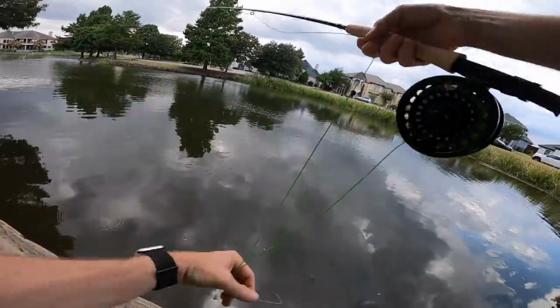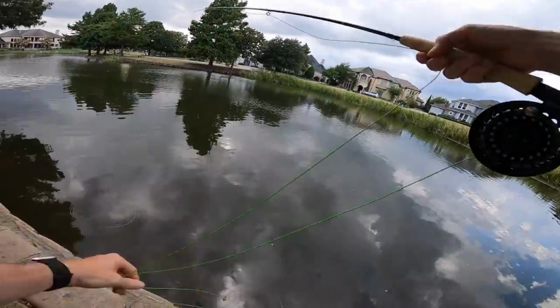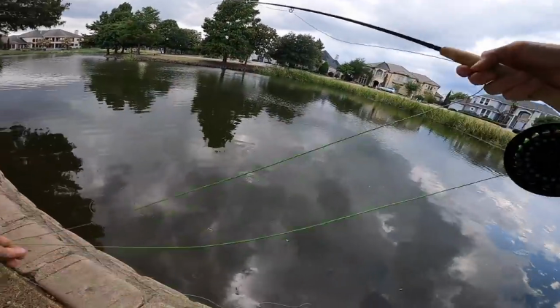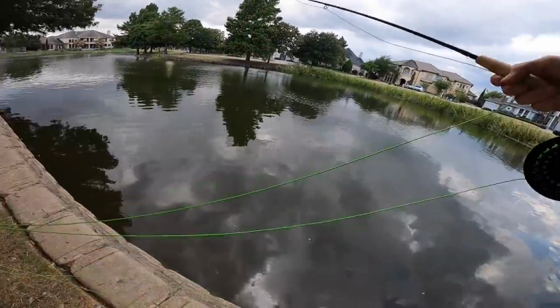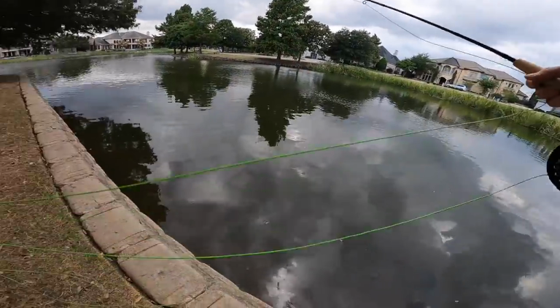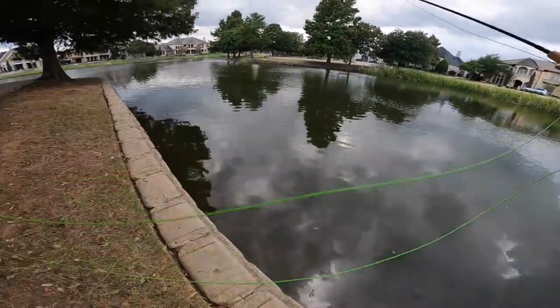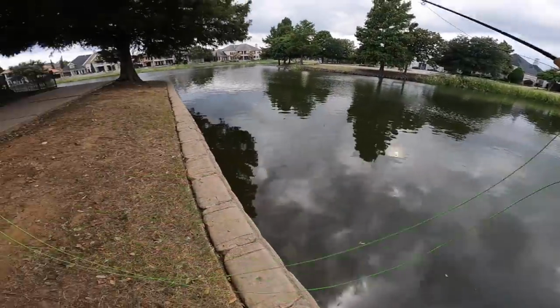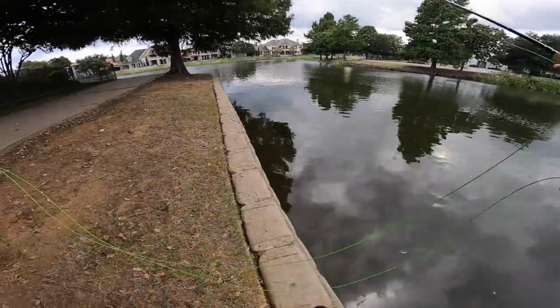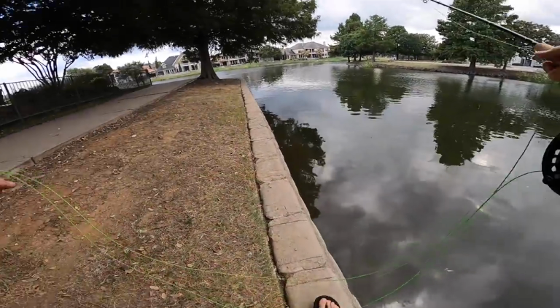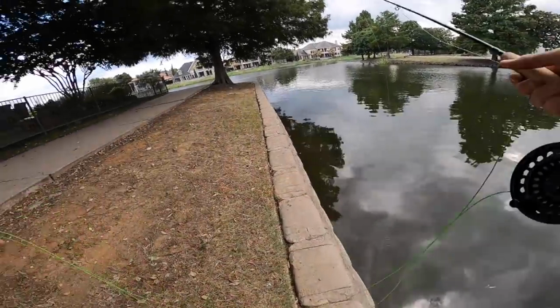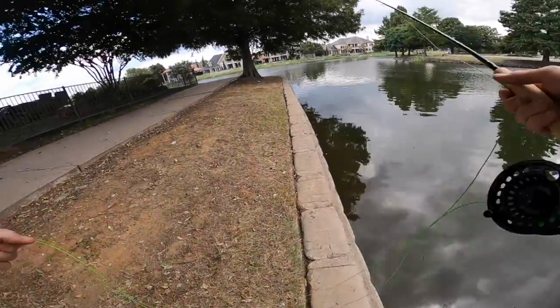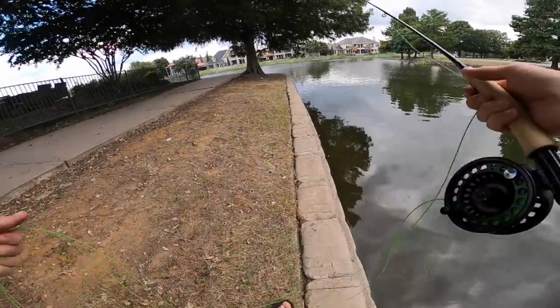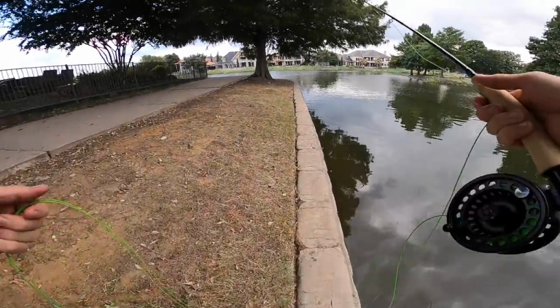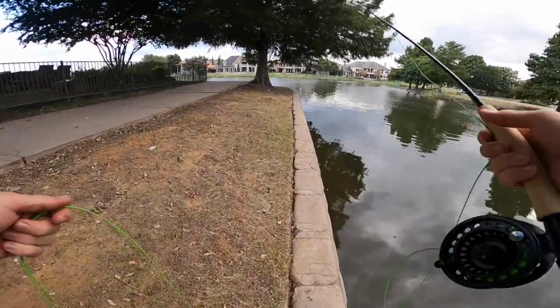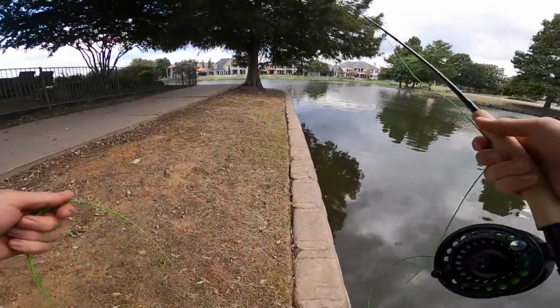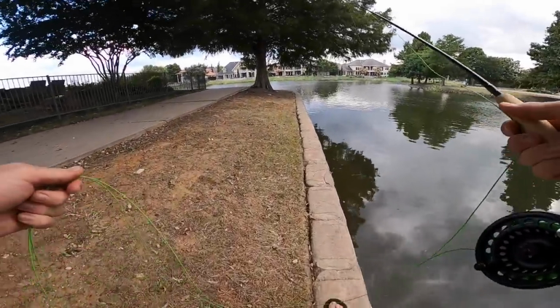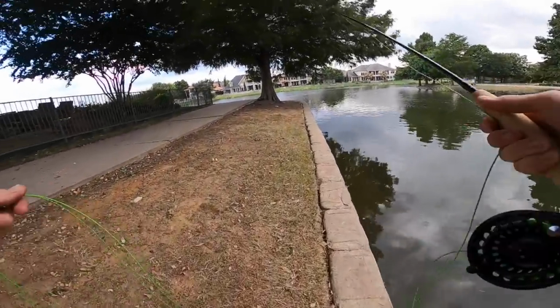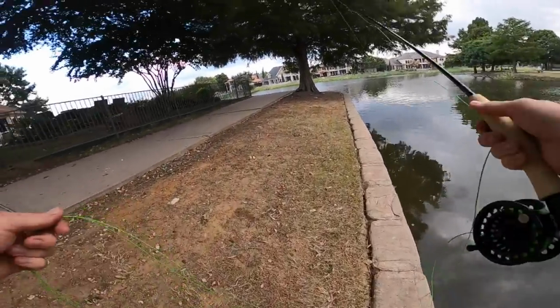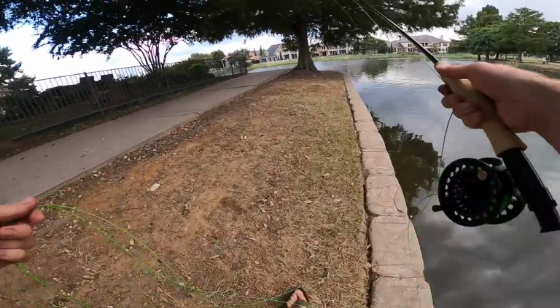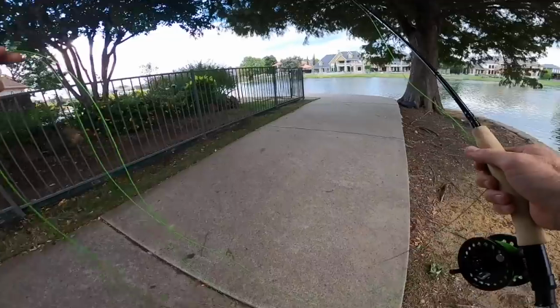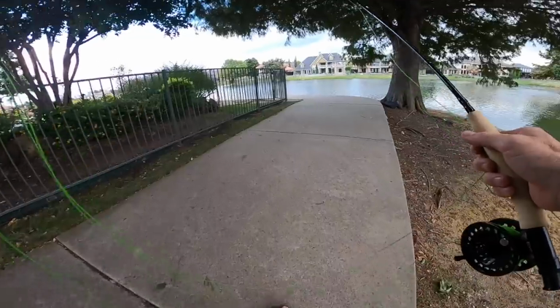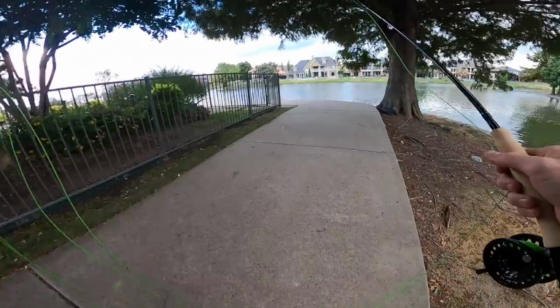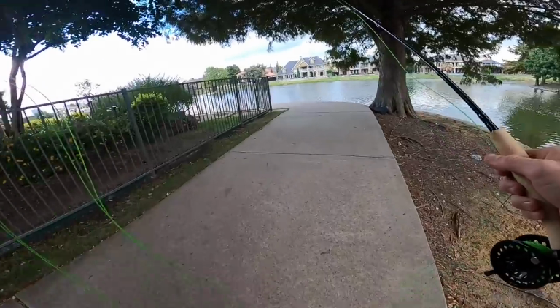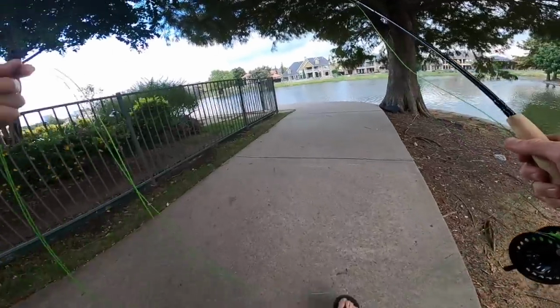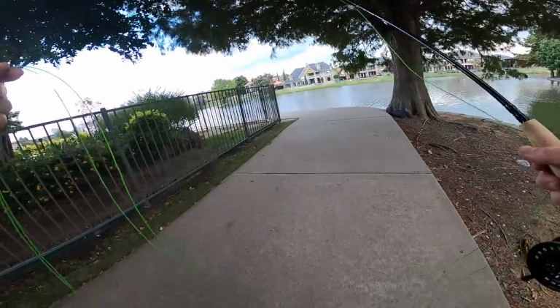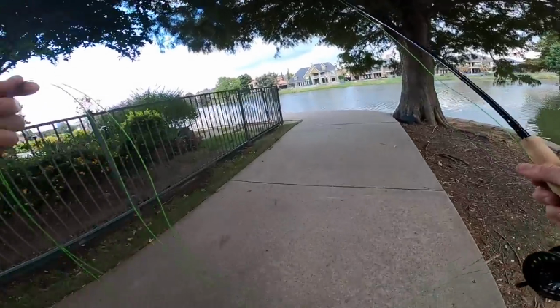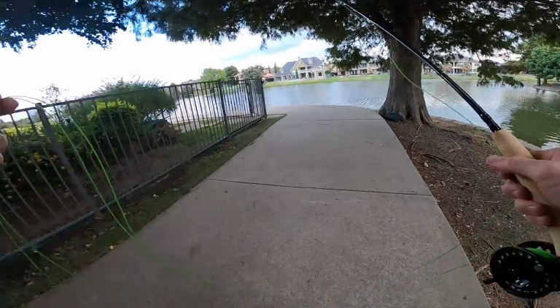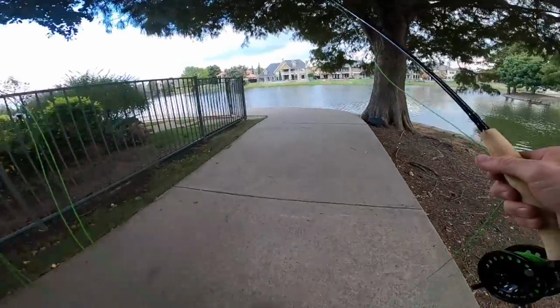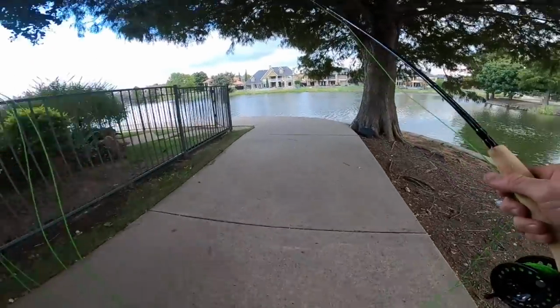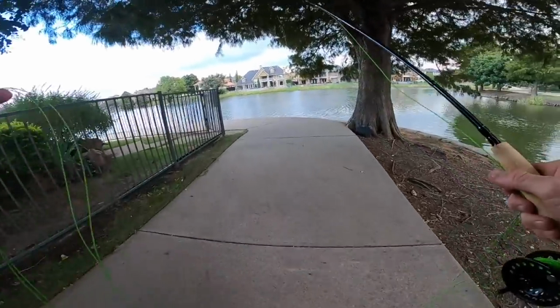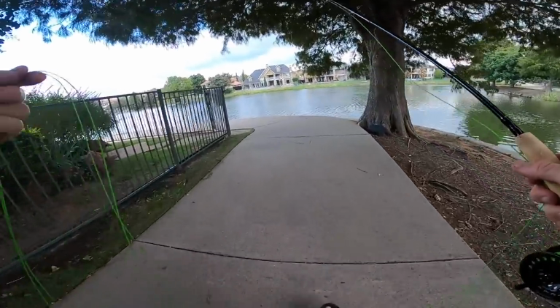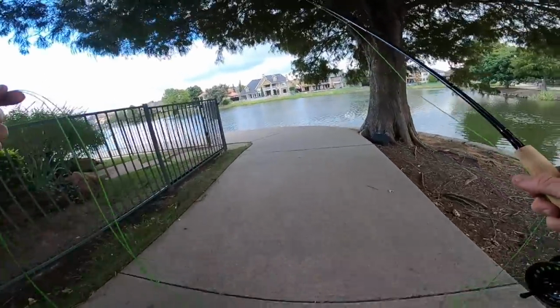This black and green color scheme is perfect — this could be the ticket for the big one right here.